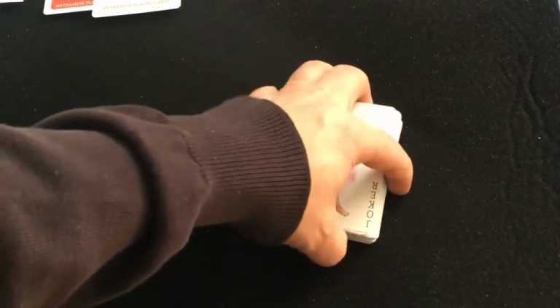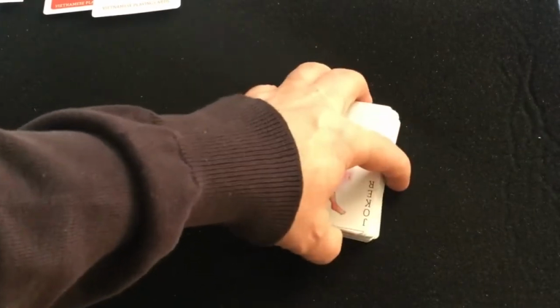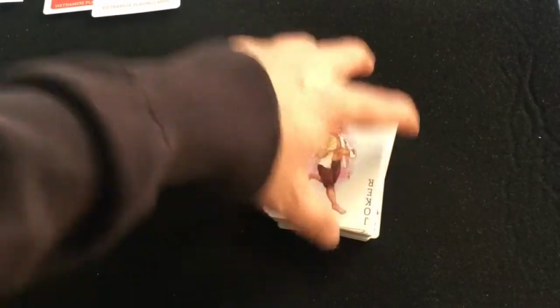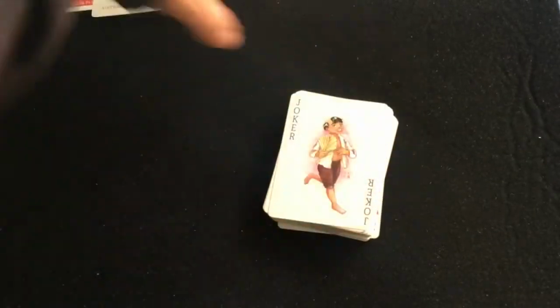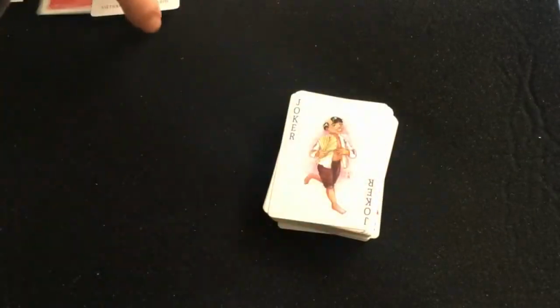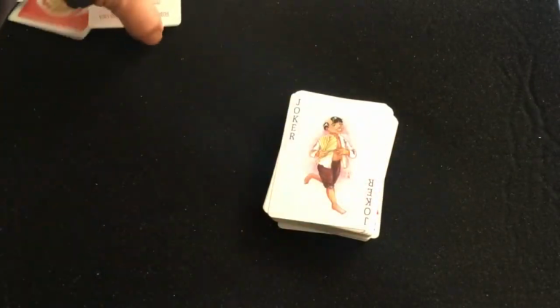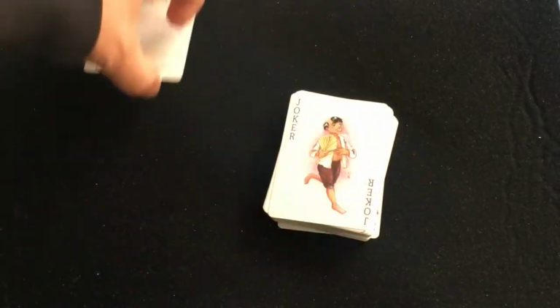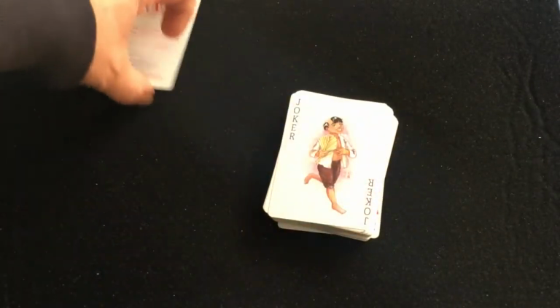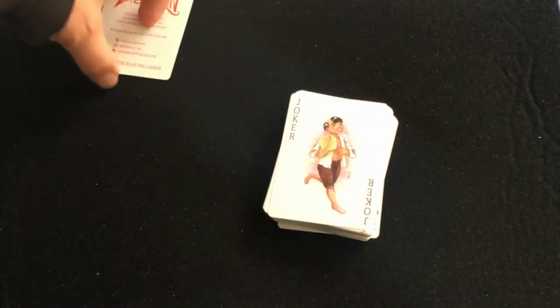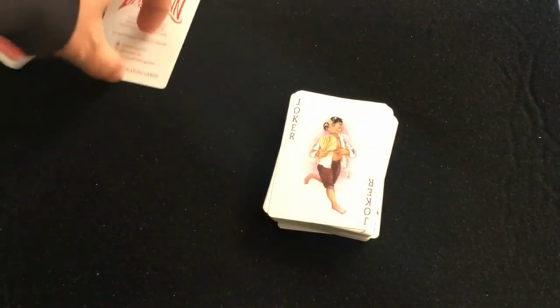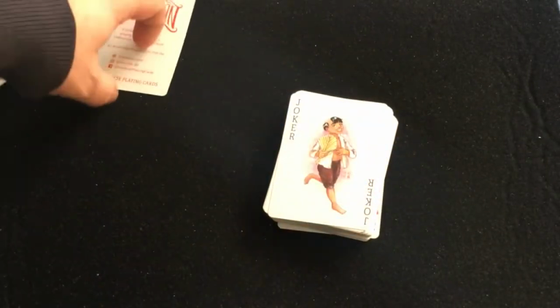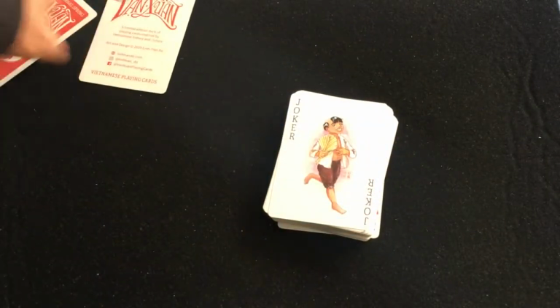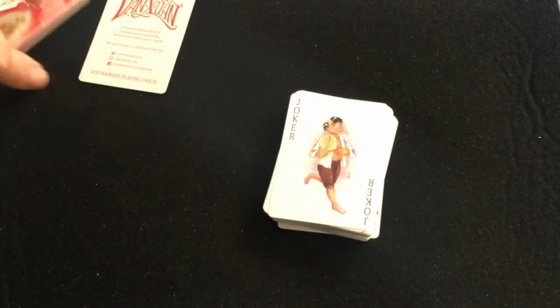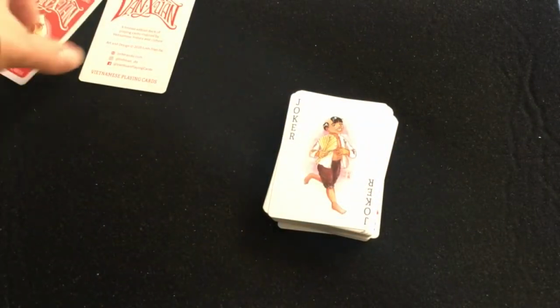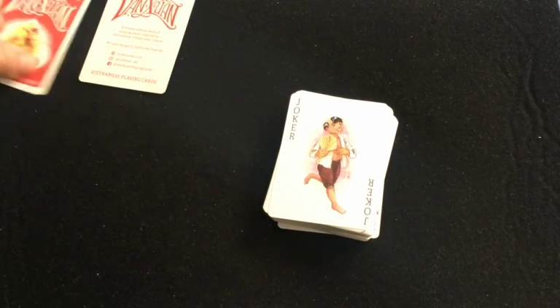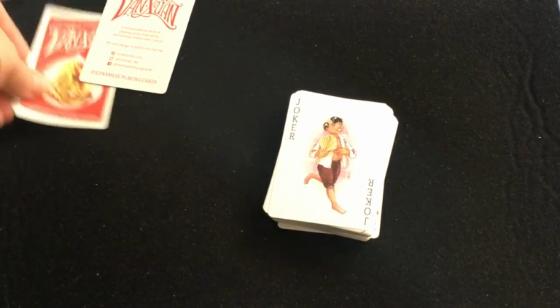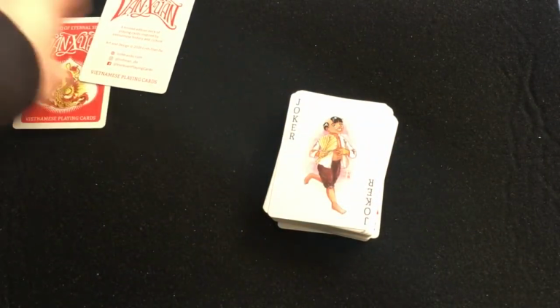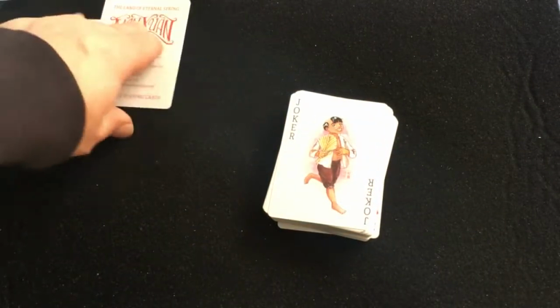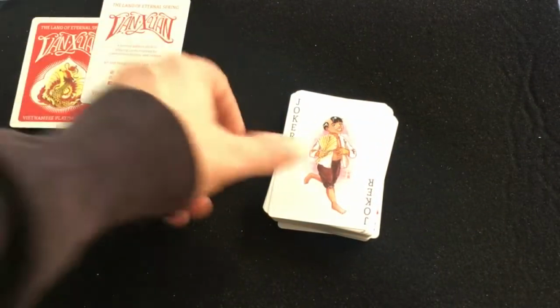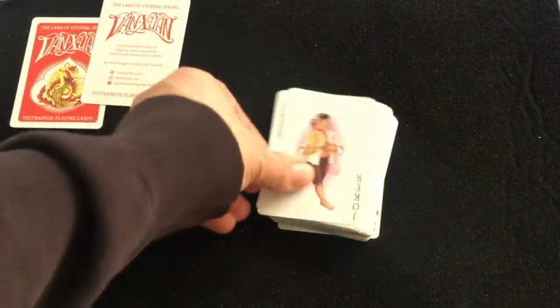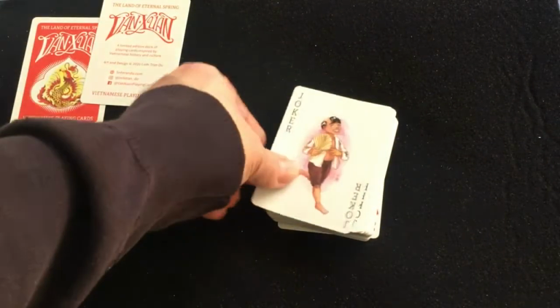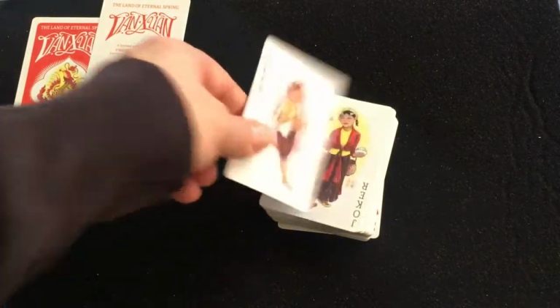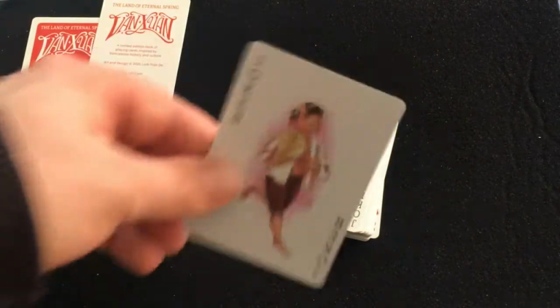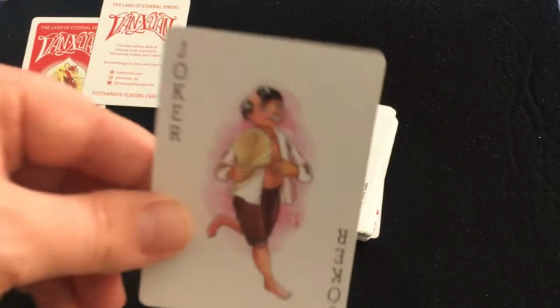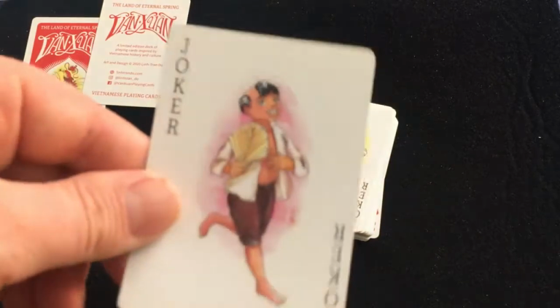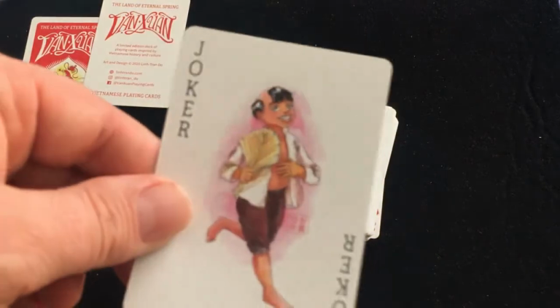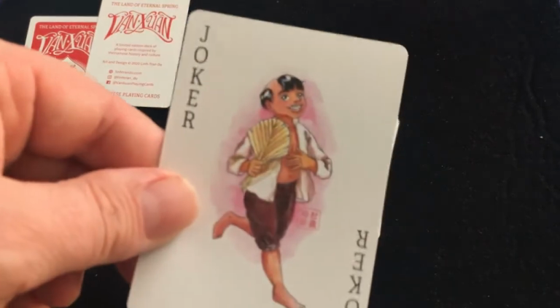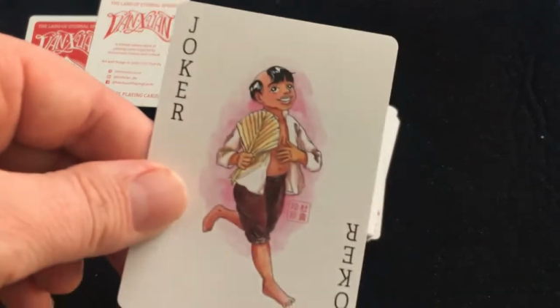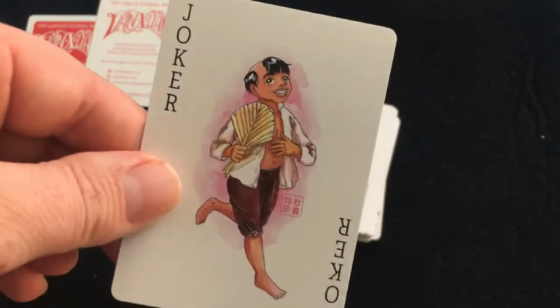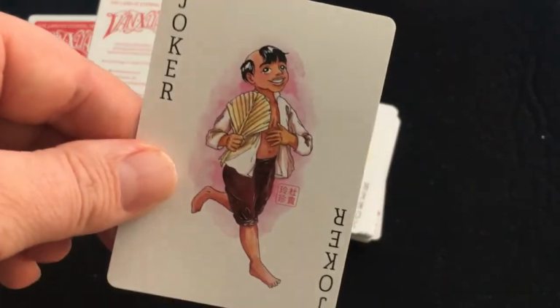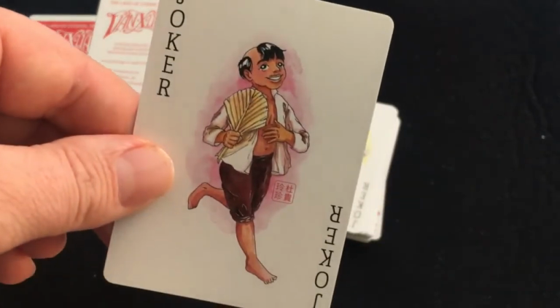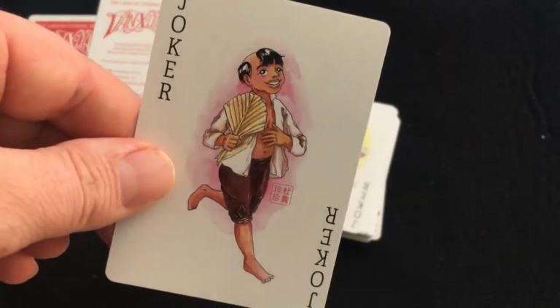The Jokers — first of all you get this guy, he has a bad hairline.